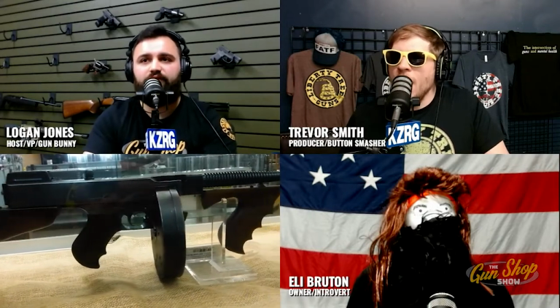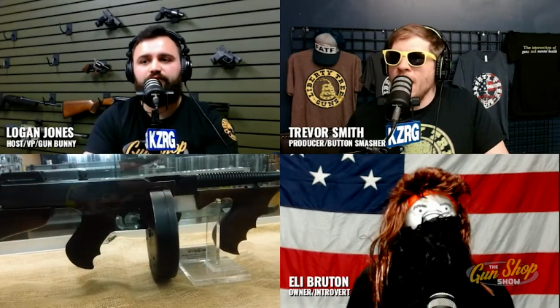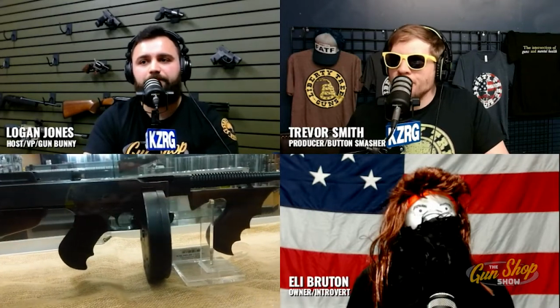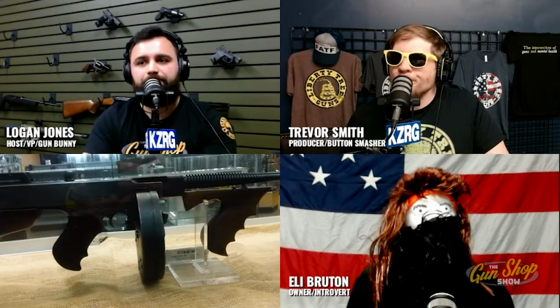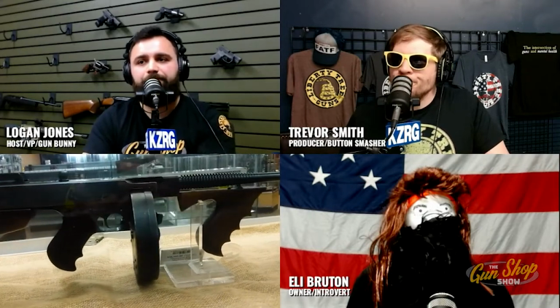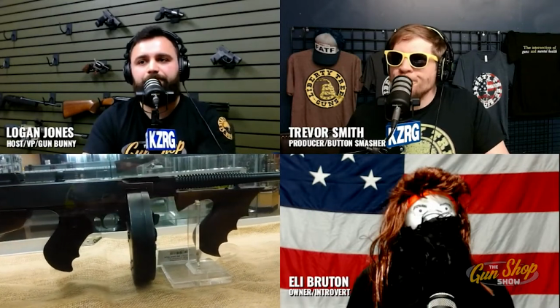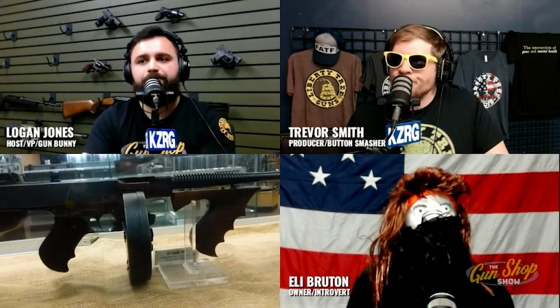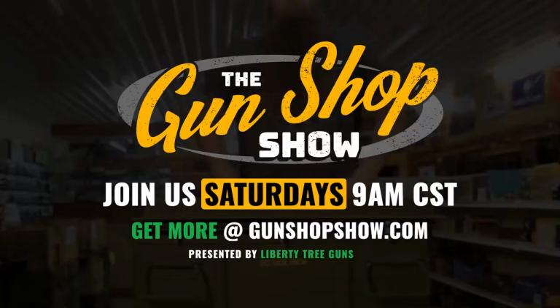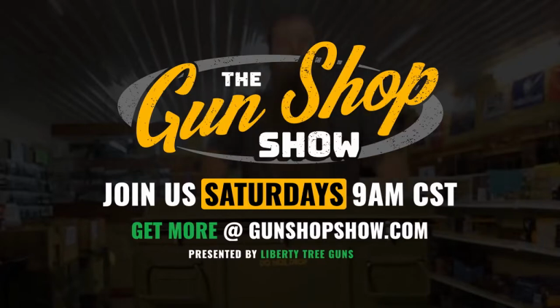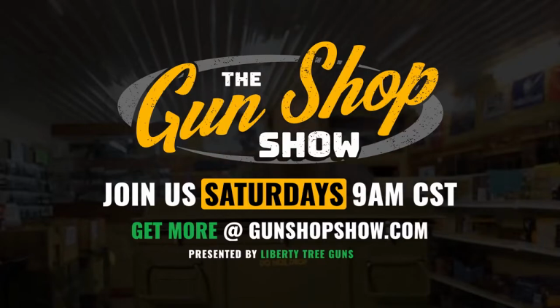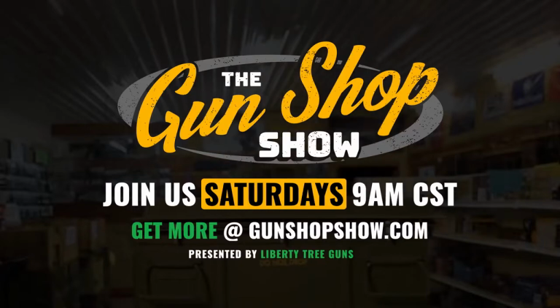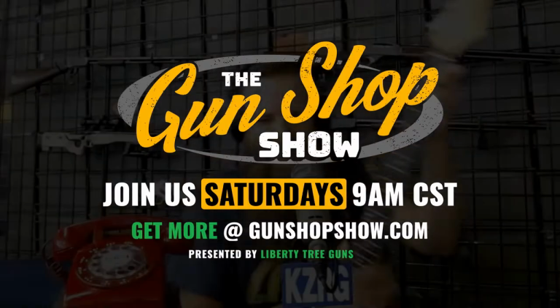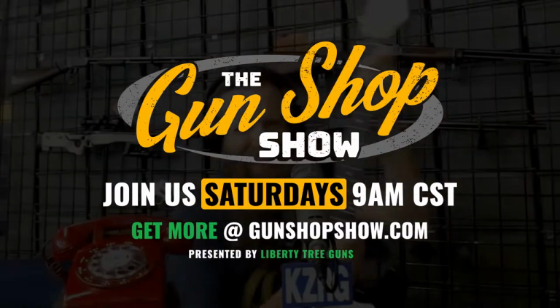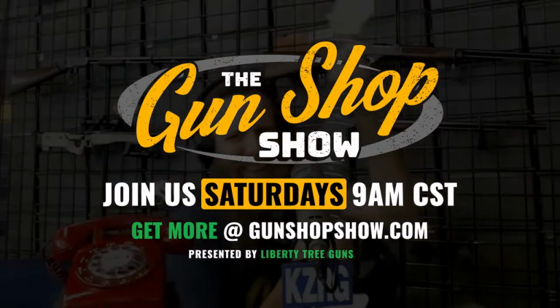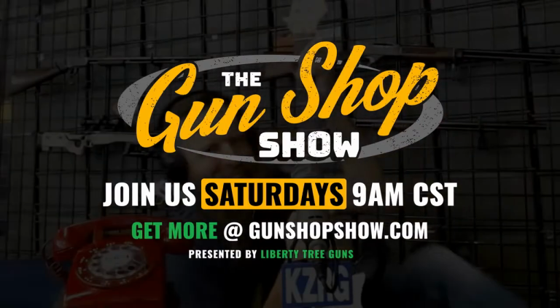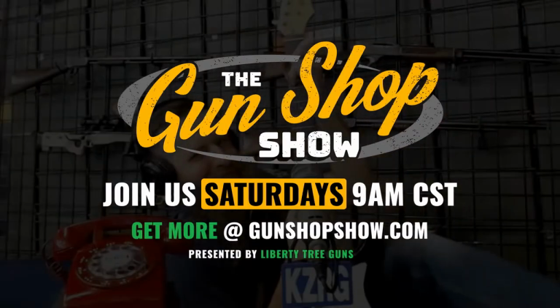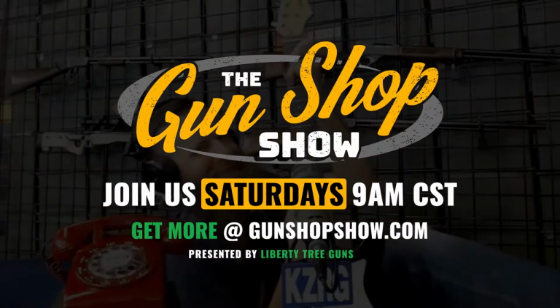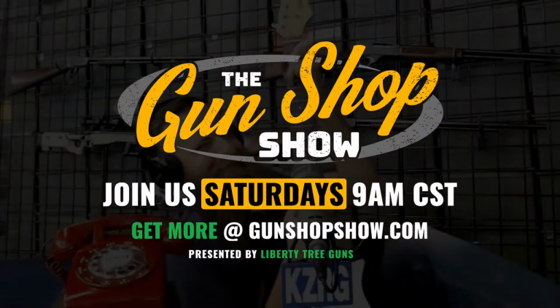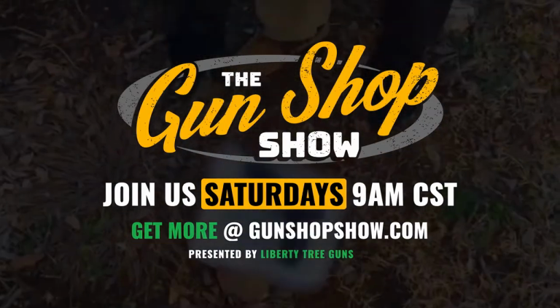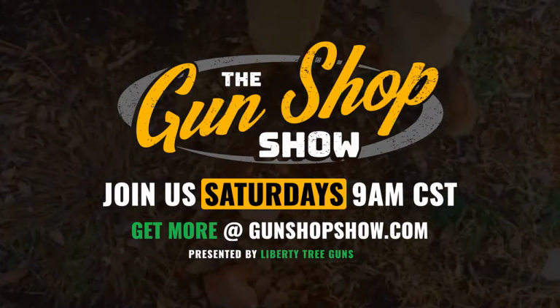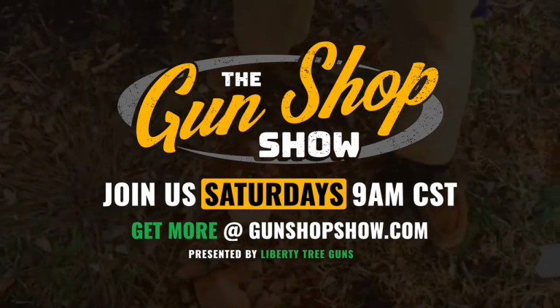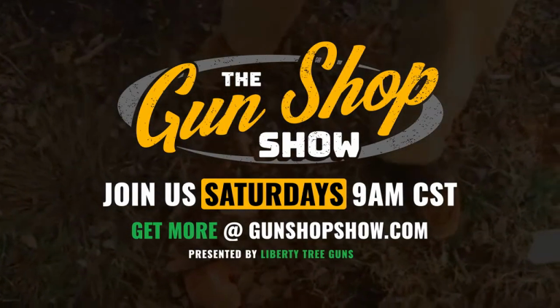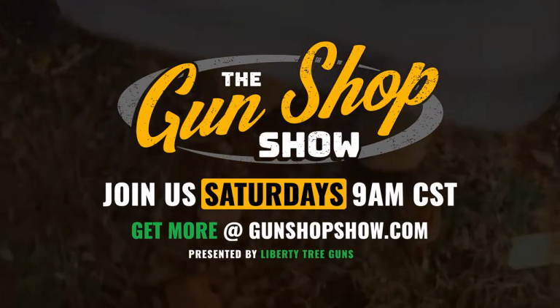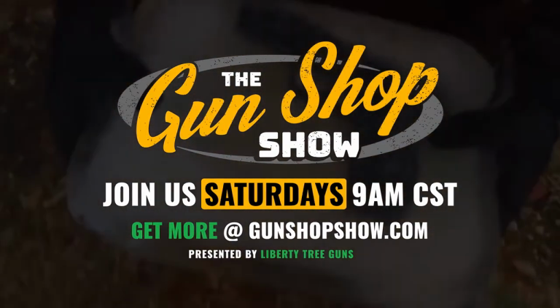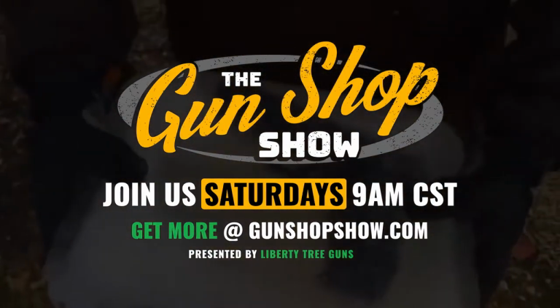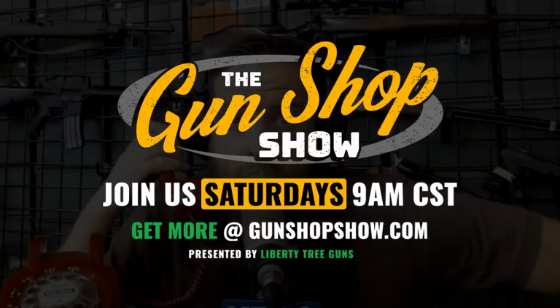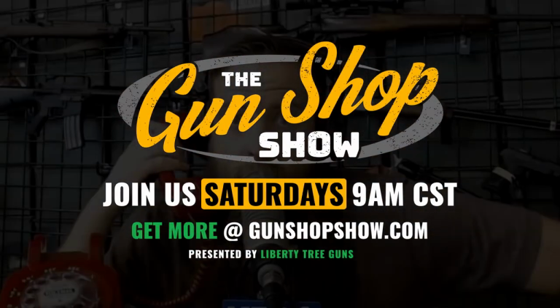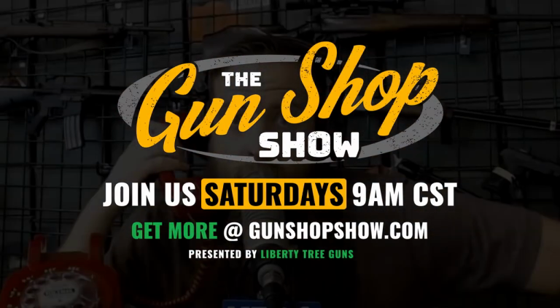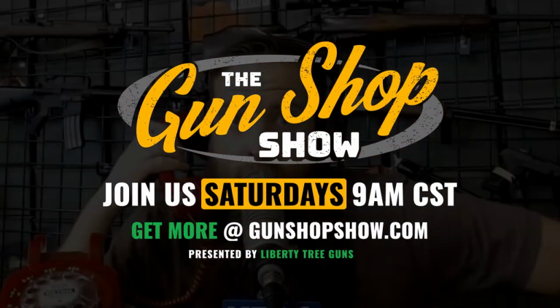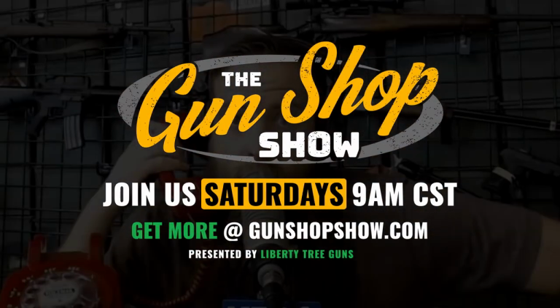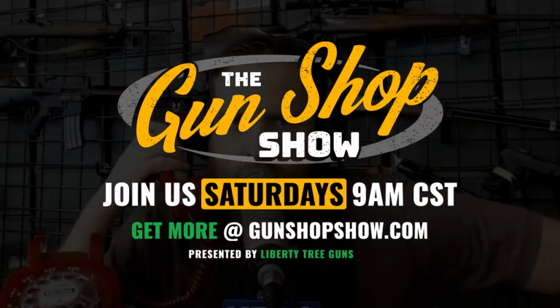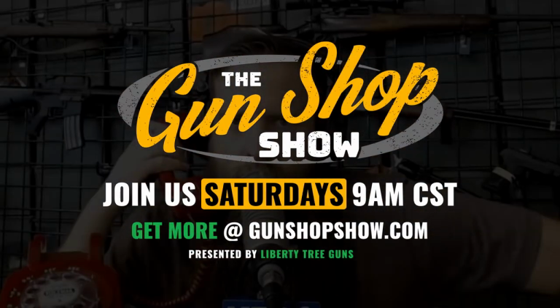Previous episodes and more available at GunShopShow.com.